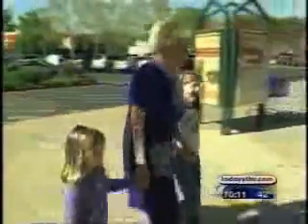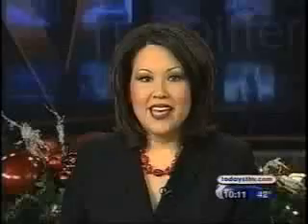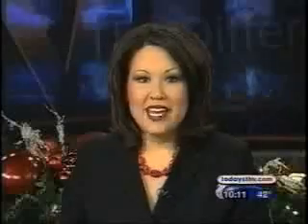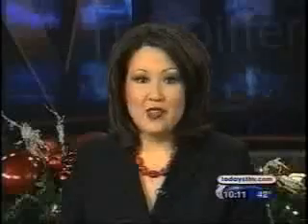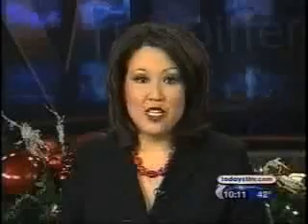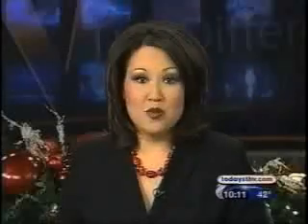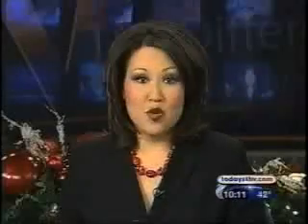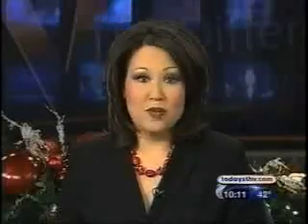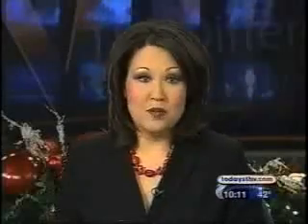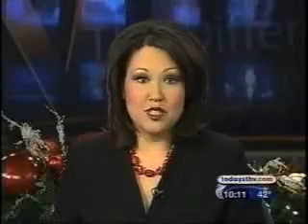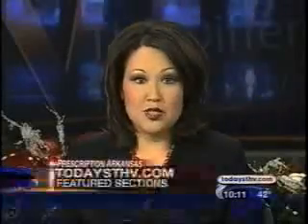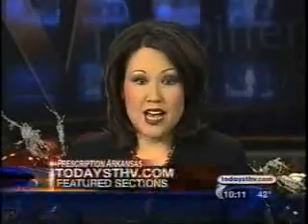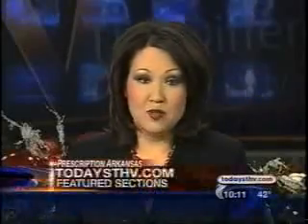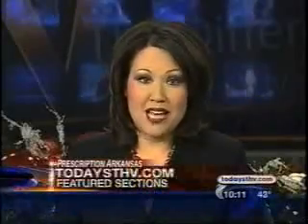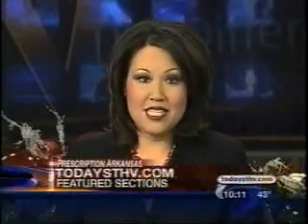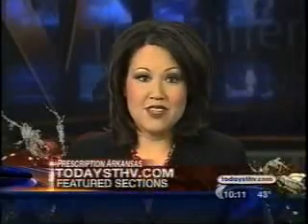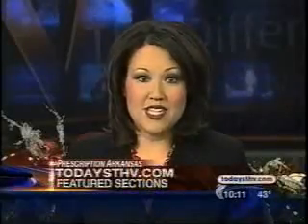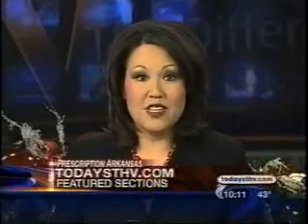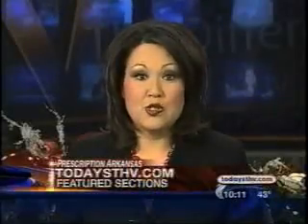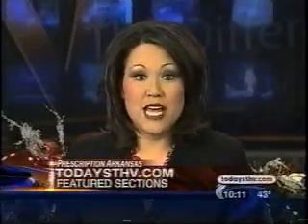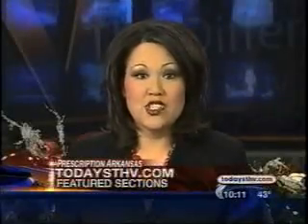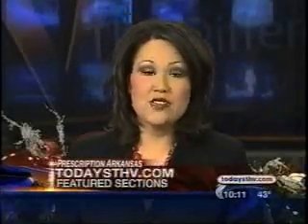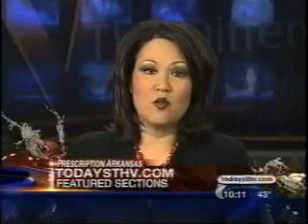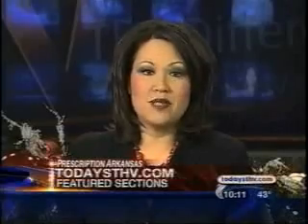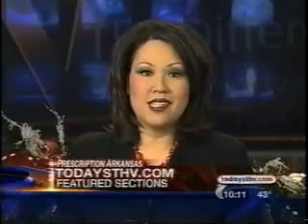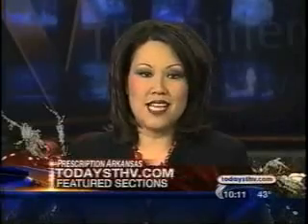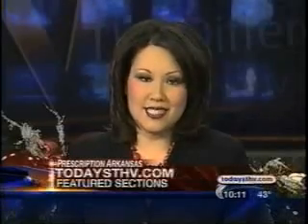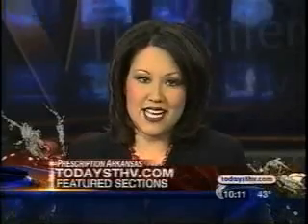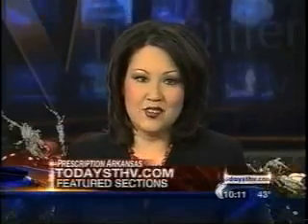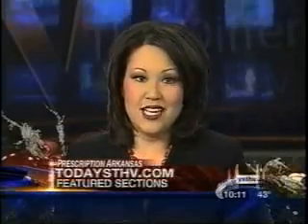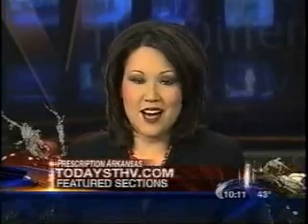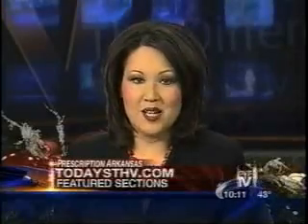And if you want to know more about balloon kyphoplasty, visit the Features section of our website, todaysthv.com.